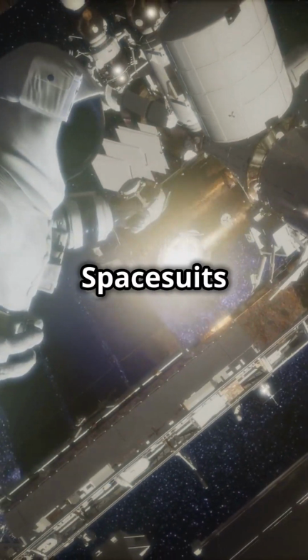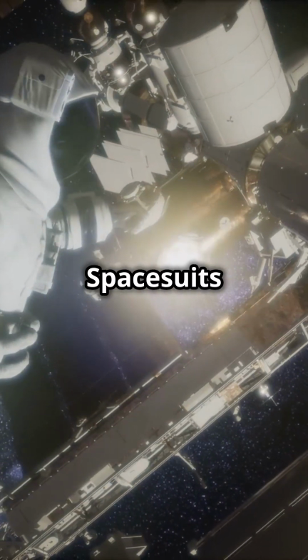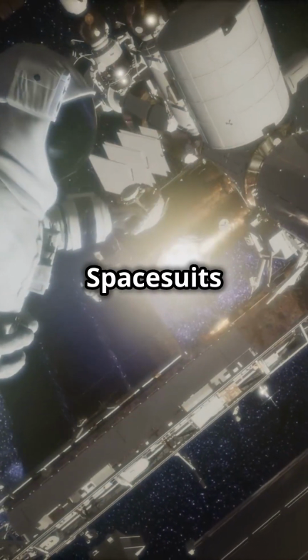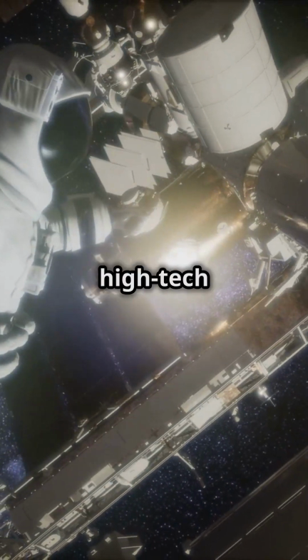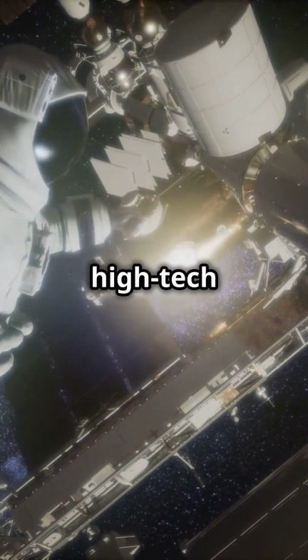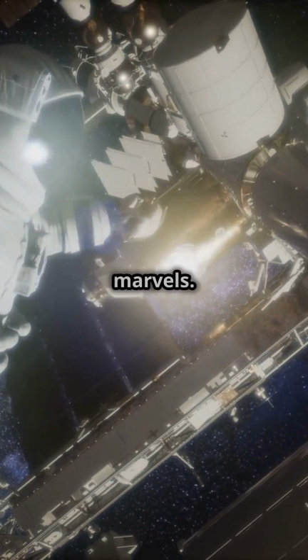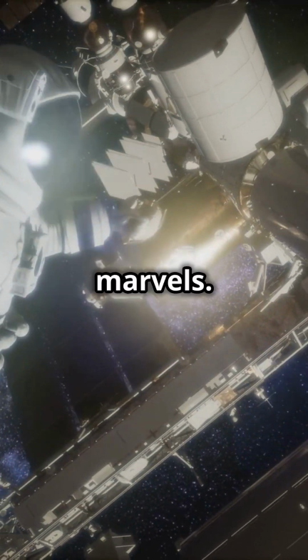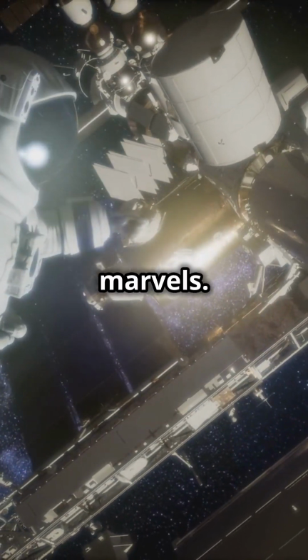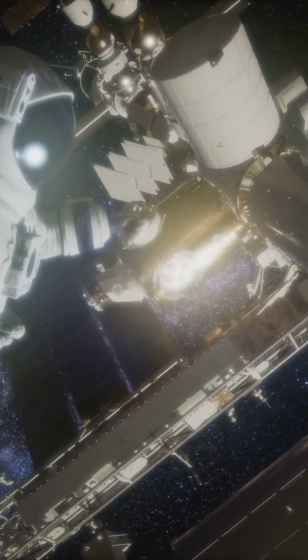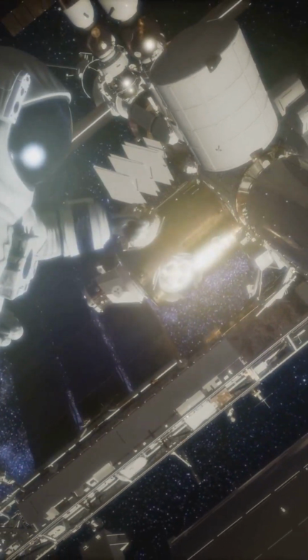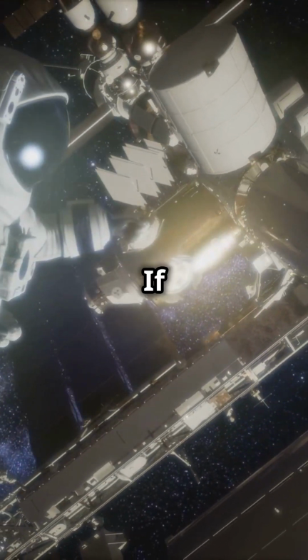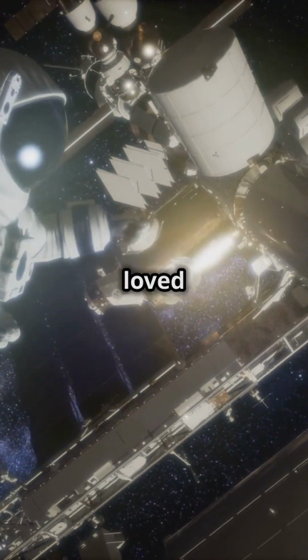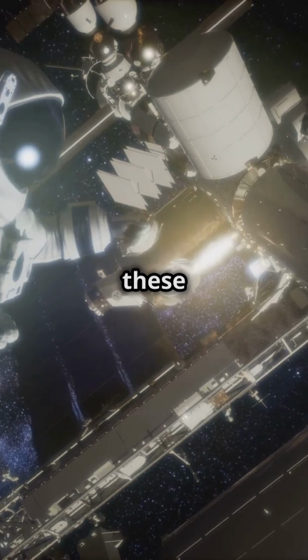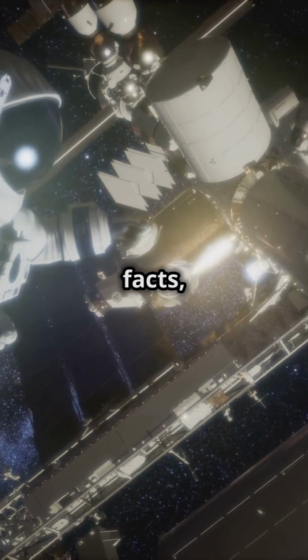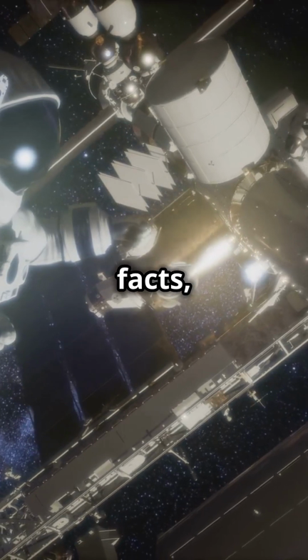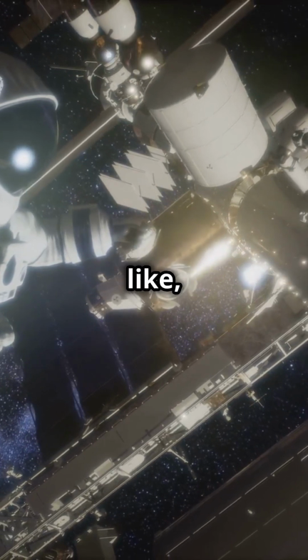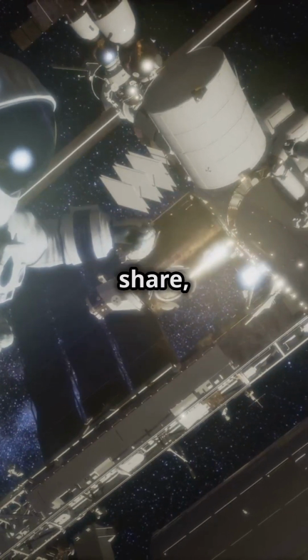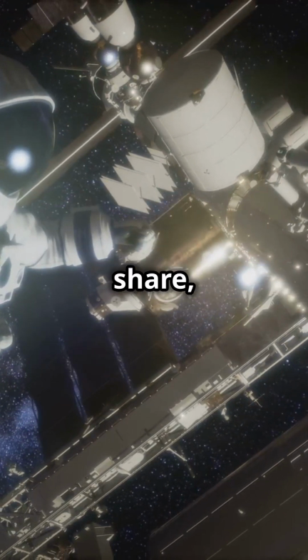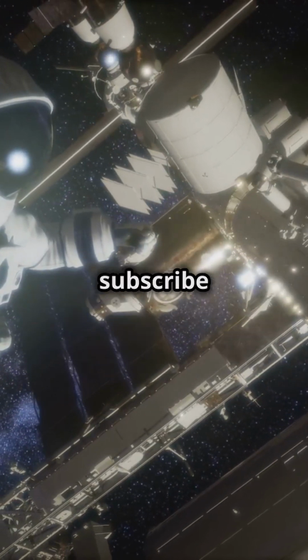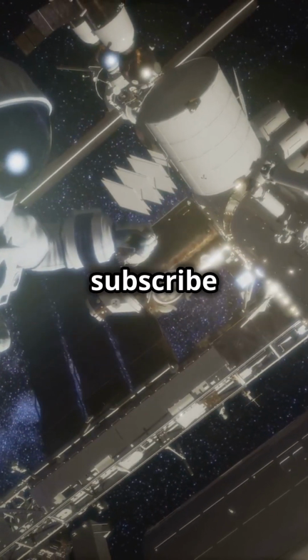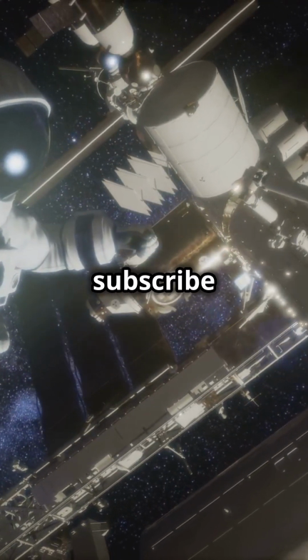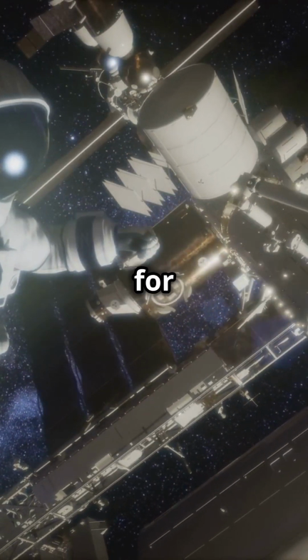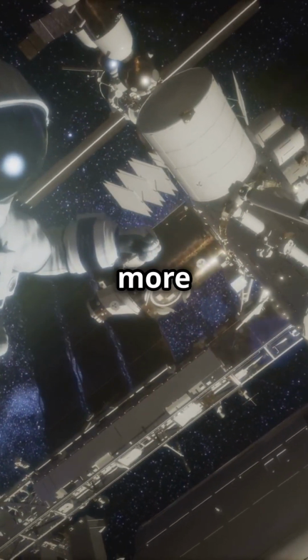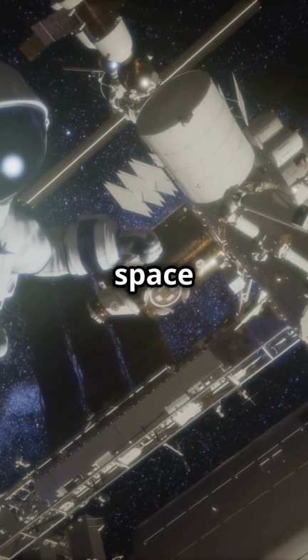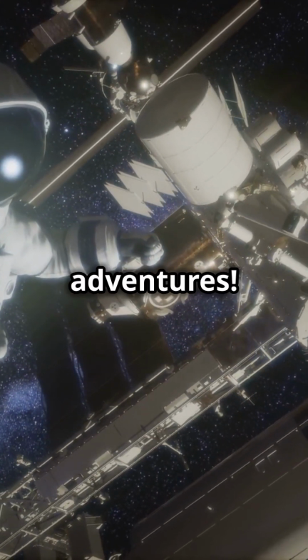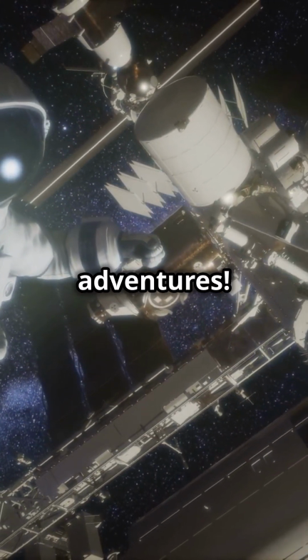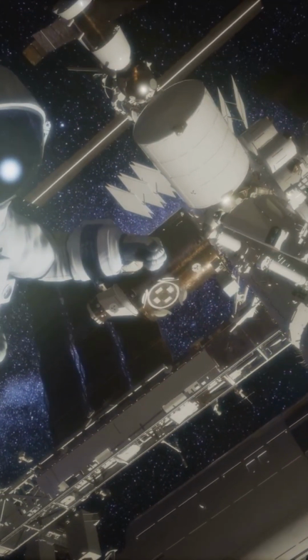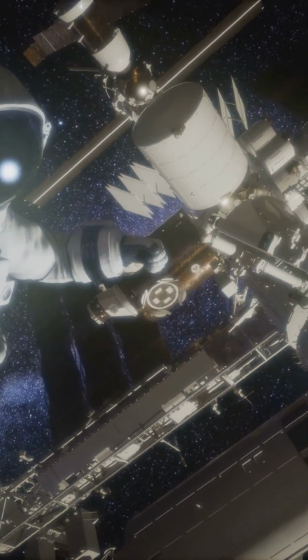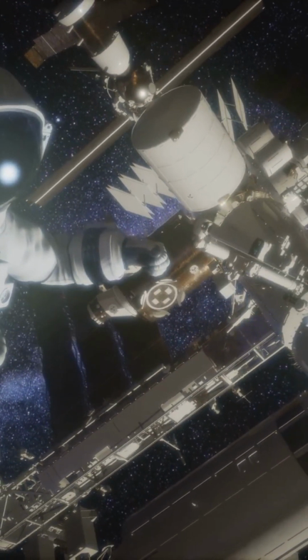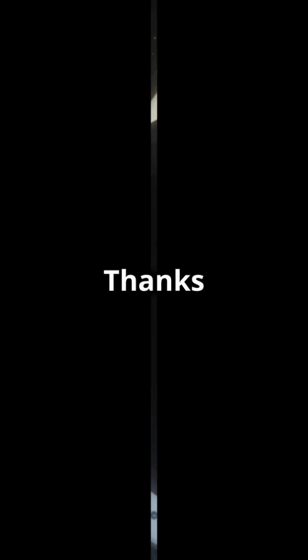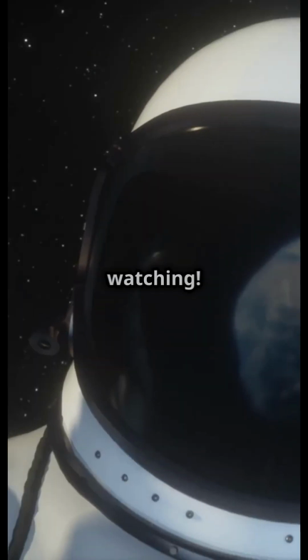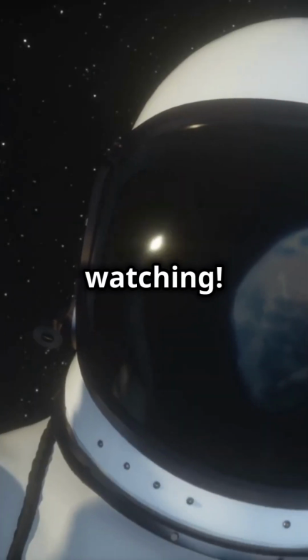Spacesuits are high-tech marvels. If you love these facts, like, share, and subscribe for more space adventures. Thanks for watching.